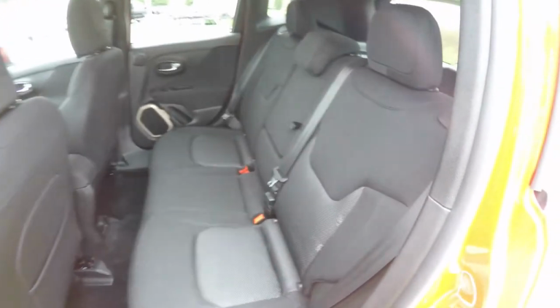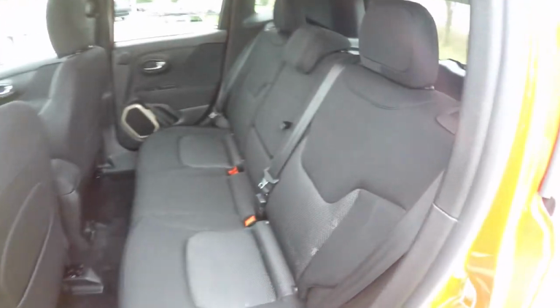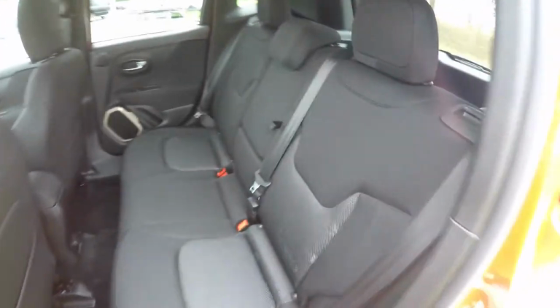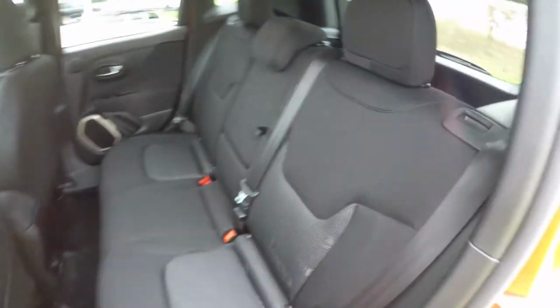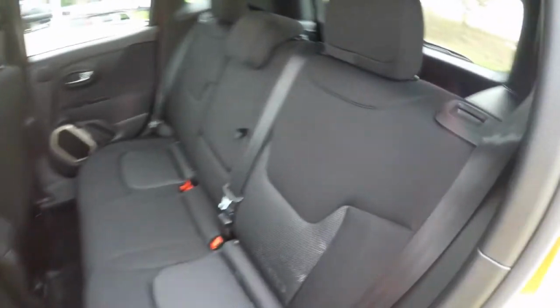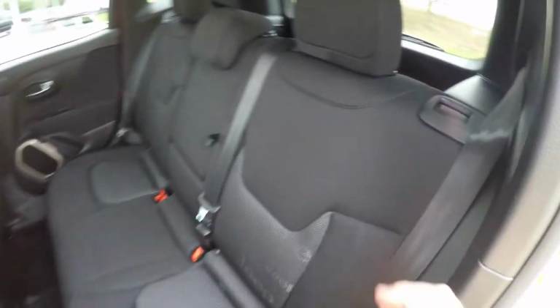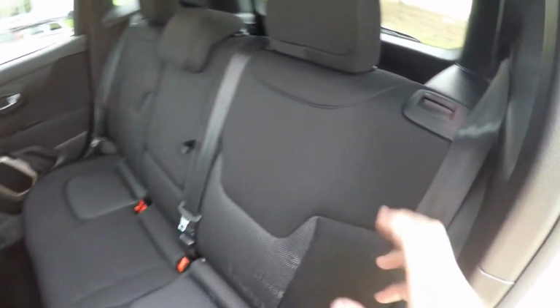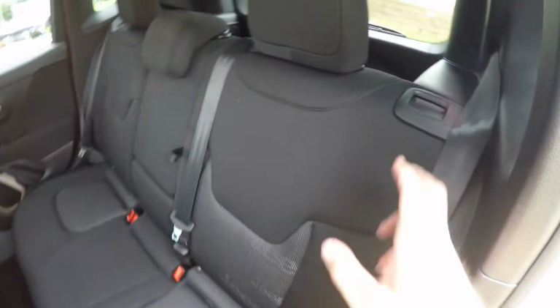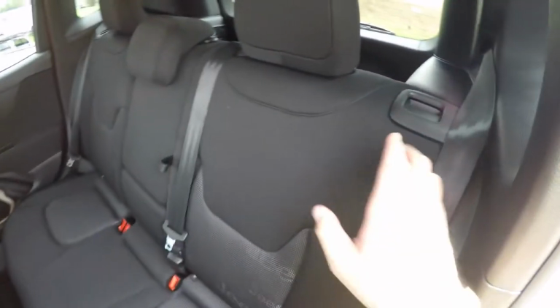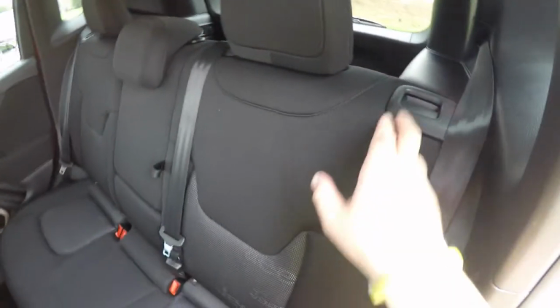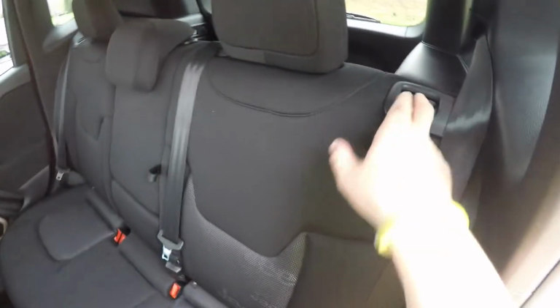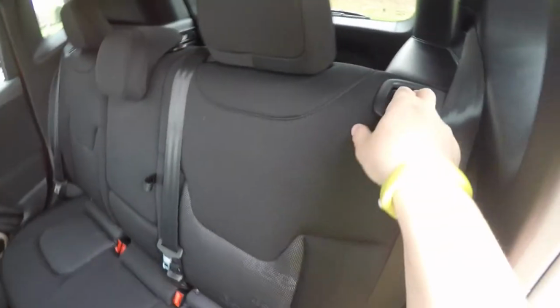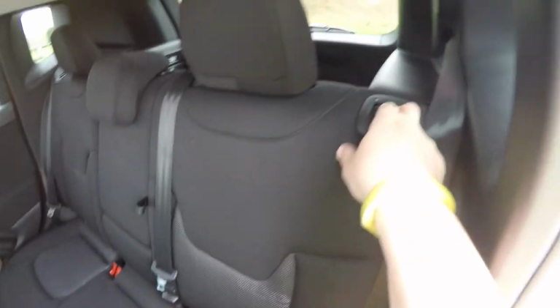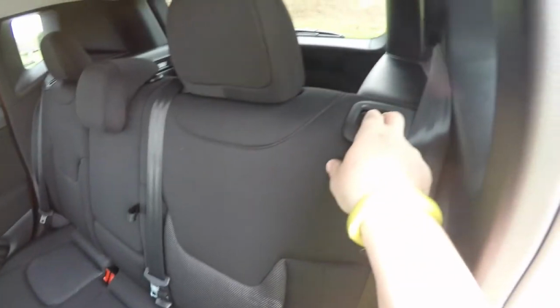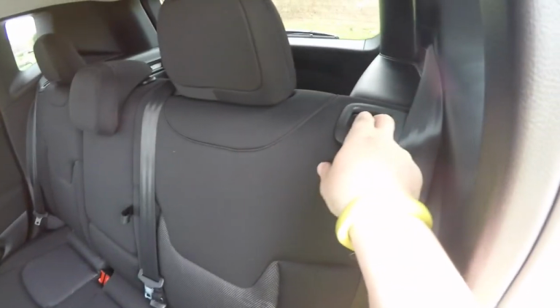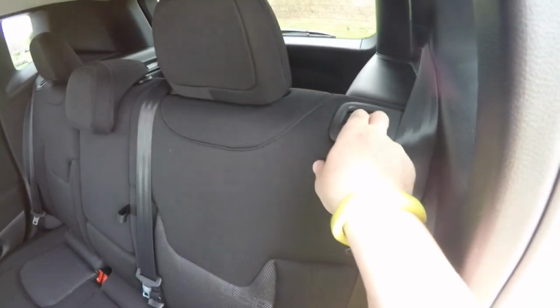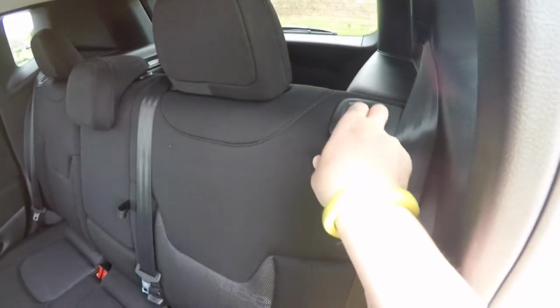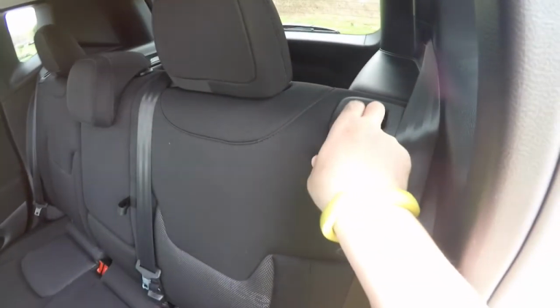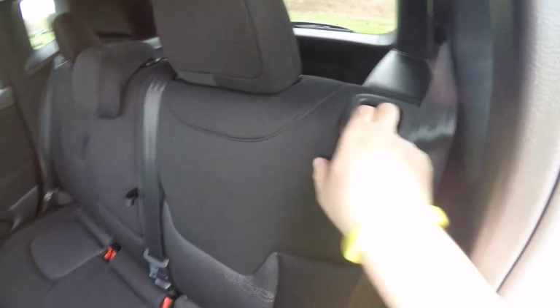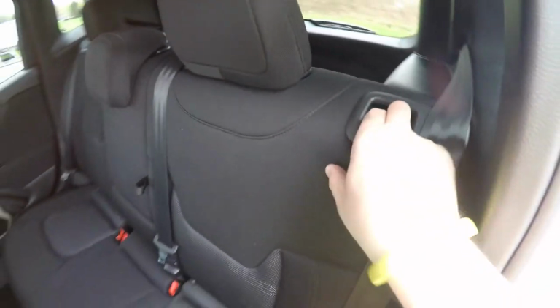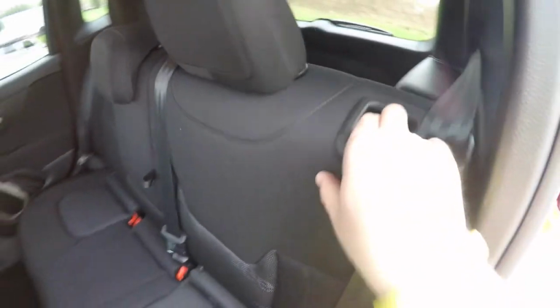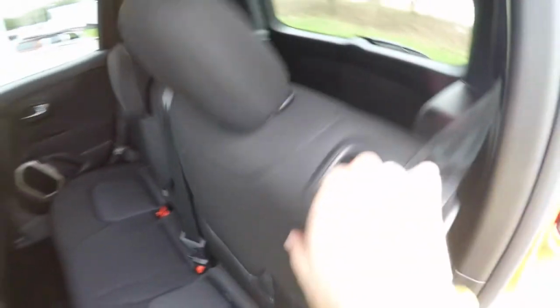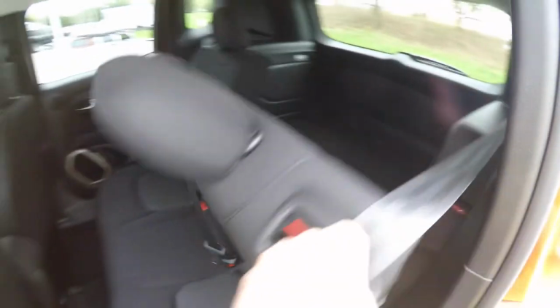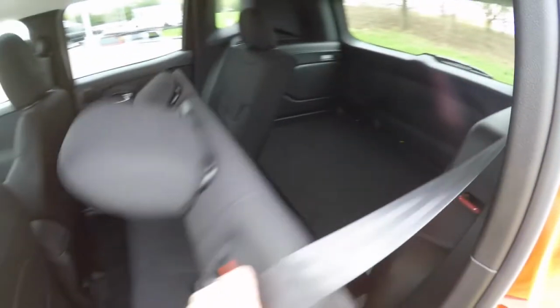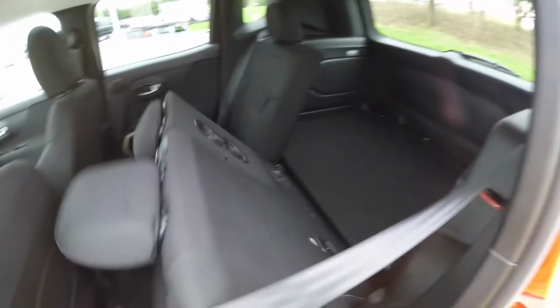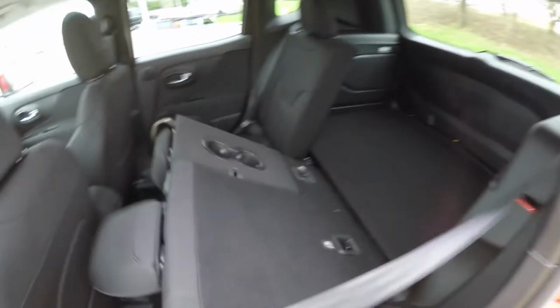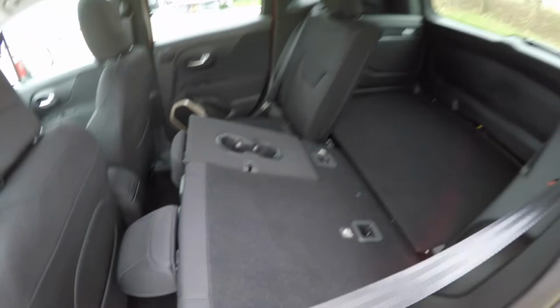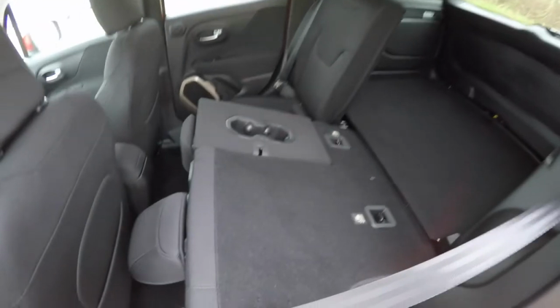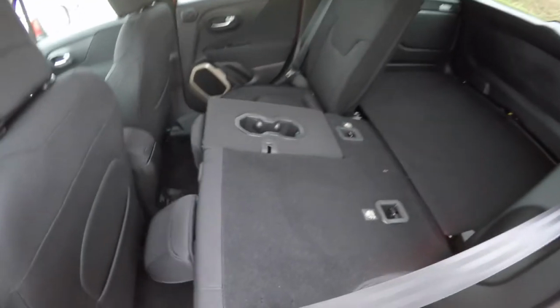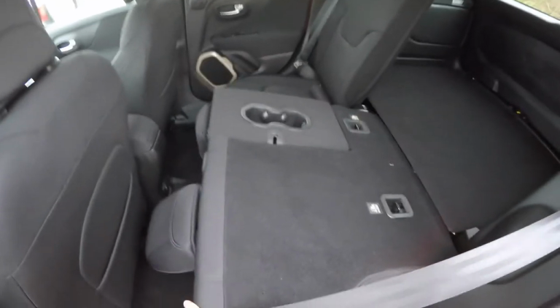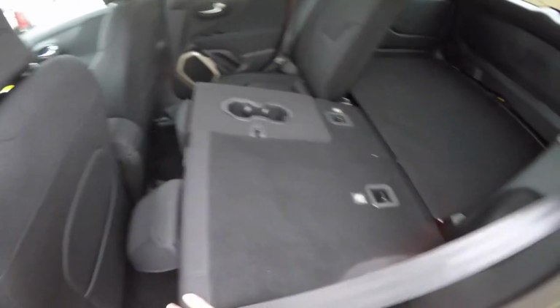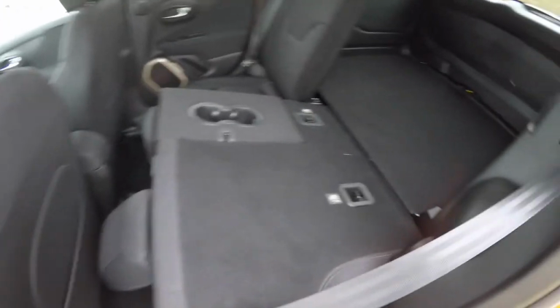To fold the seats, it's easy — just locate the tabs at the top of the seat and pull them forward.